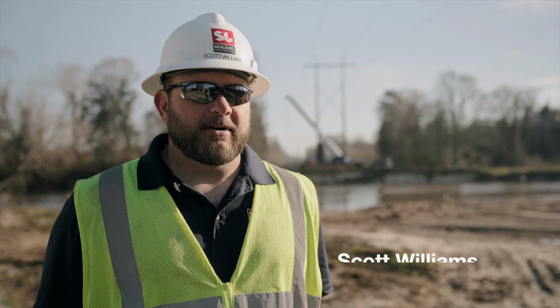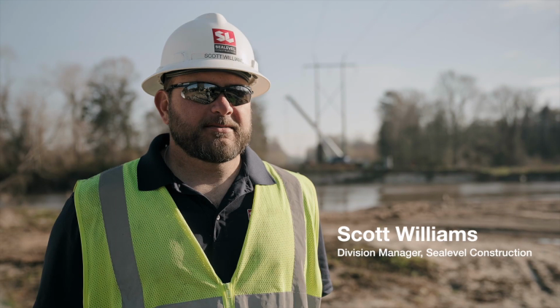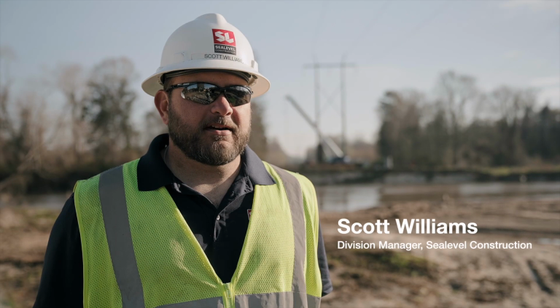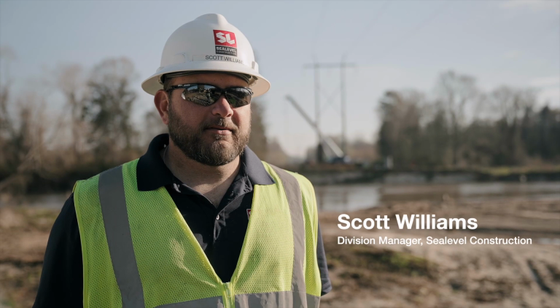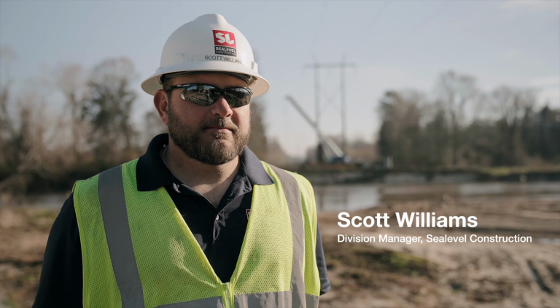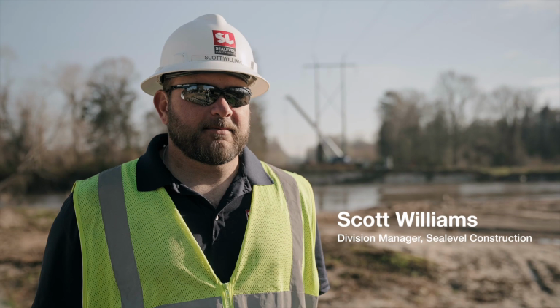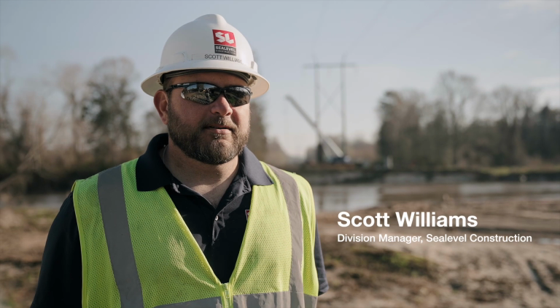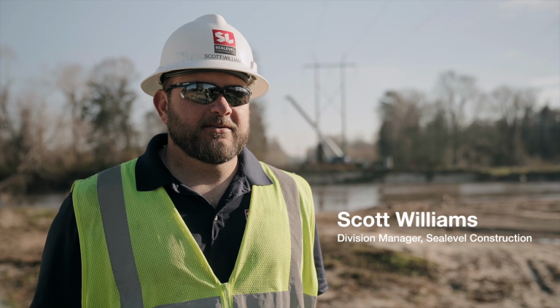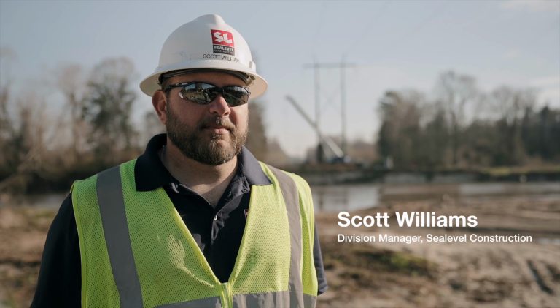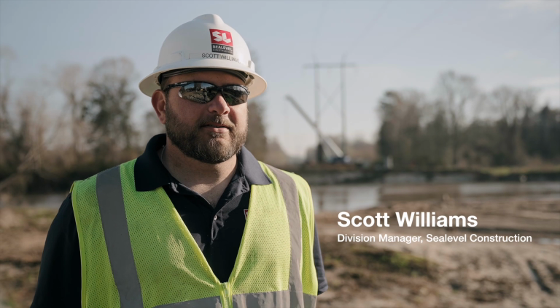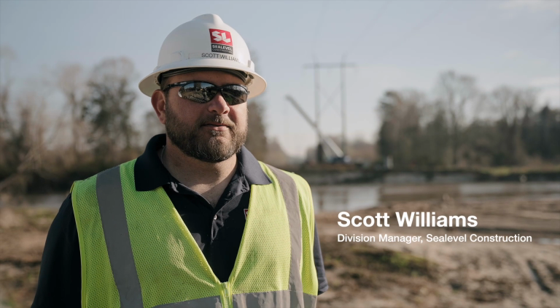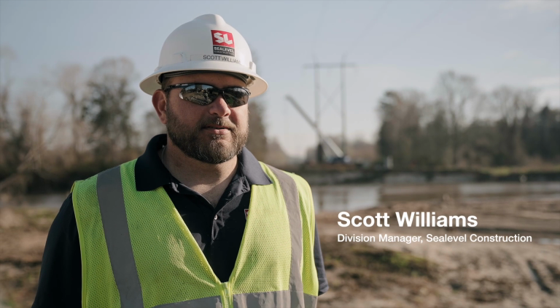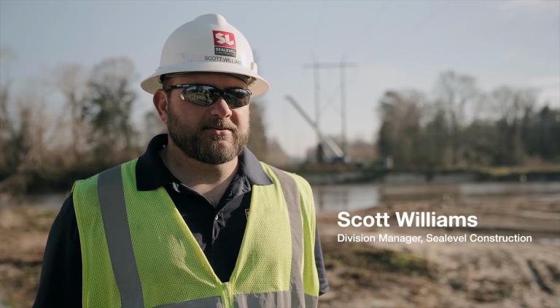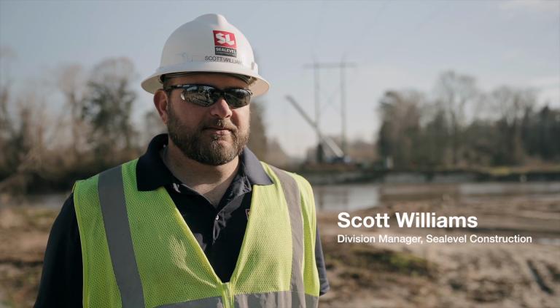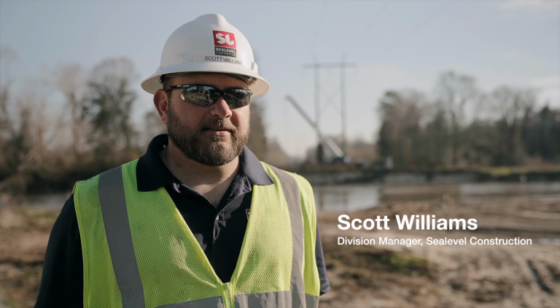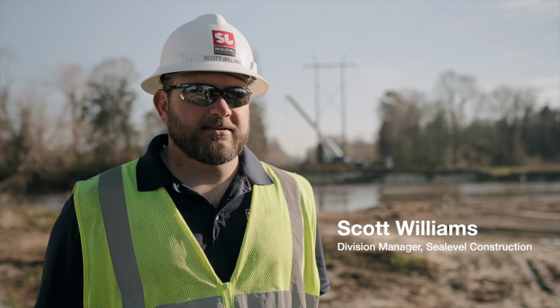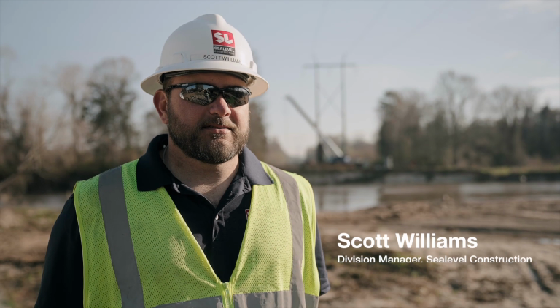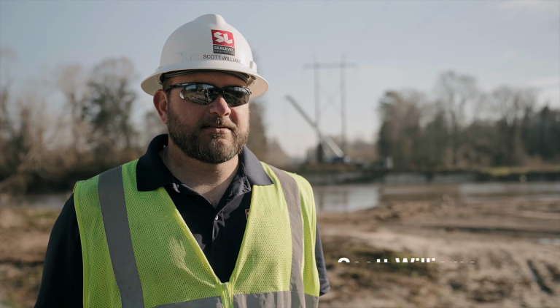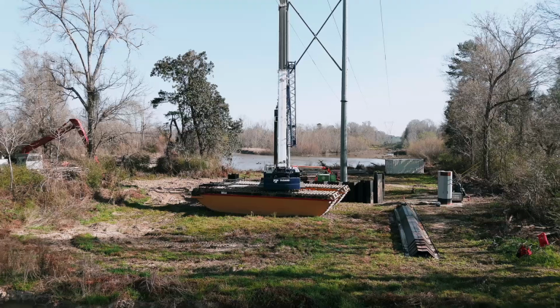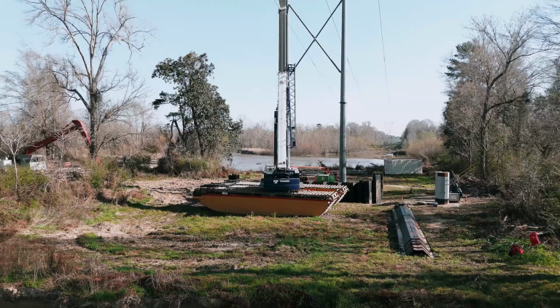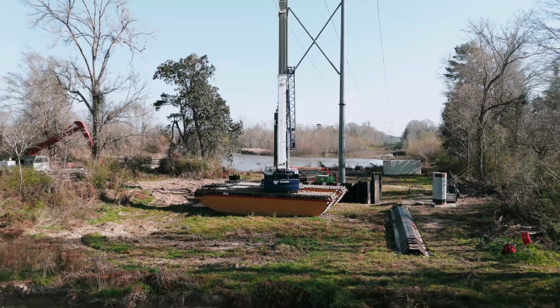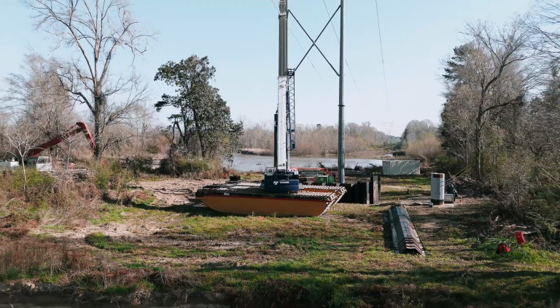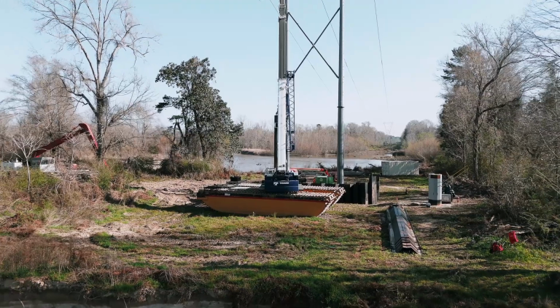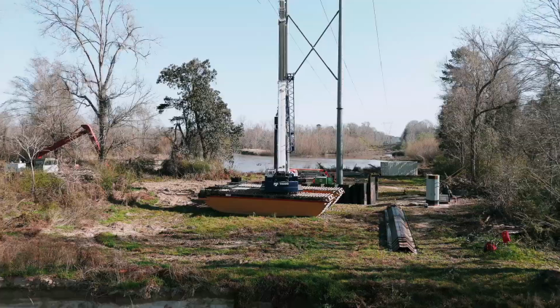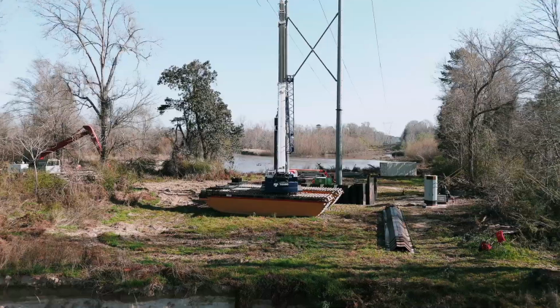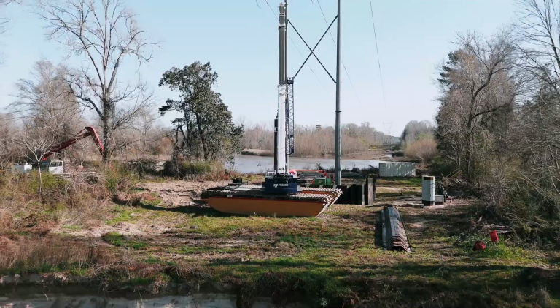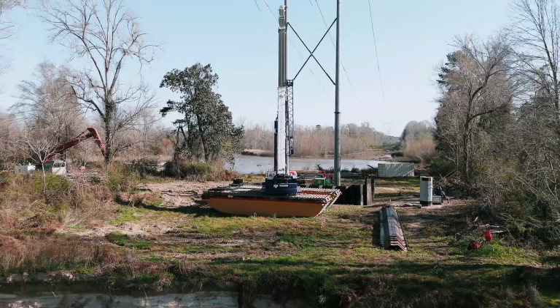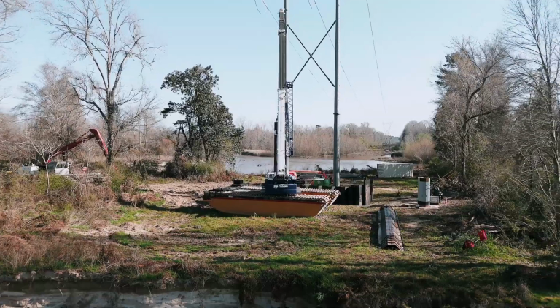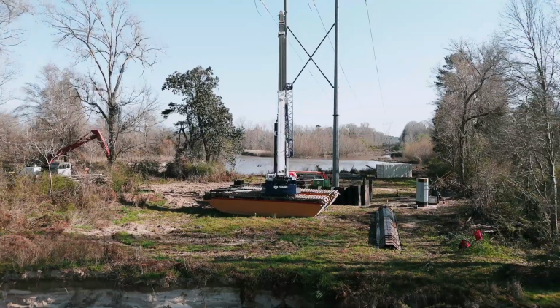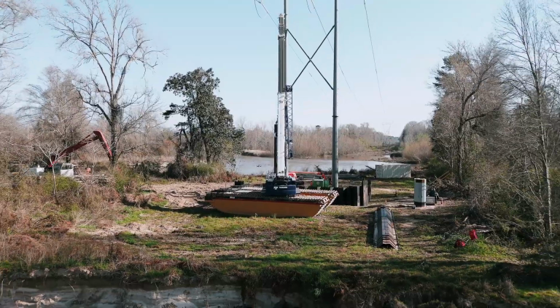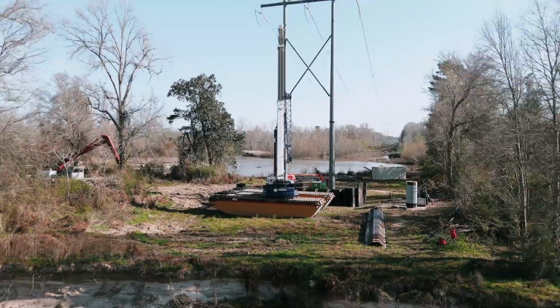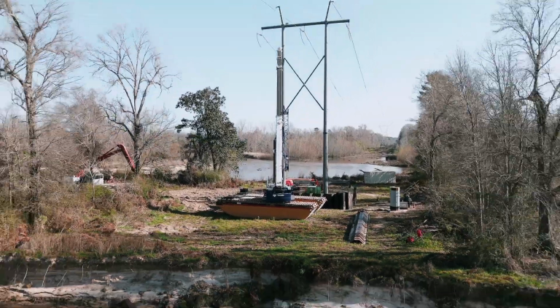My name is Scott Williams. I'm the division manager for specialty foundations for Sea Level Construction, and we're based out of Thibodeau, Louisiana.